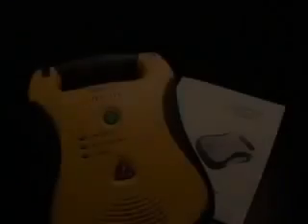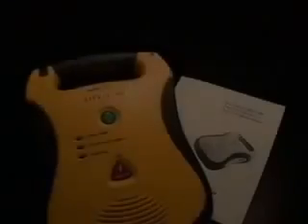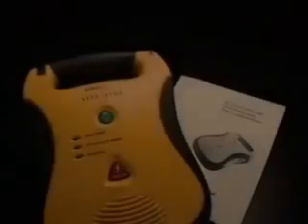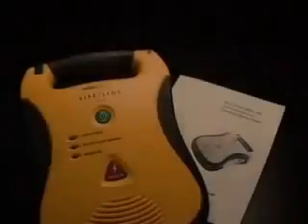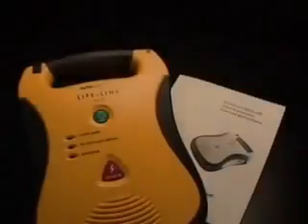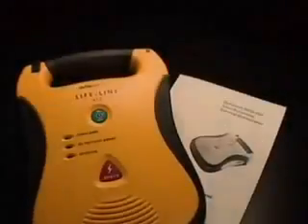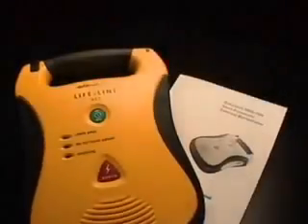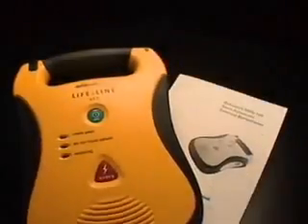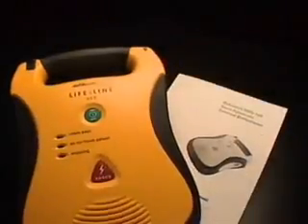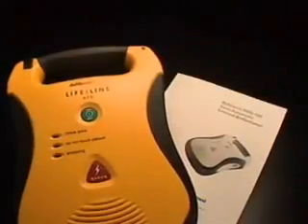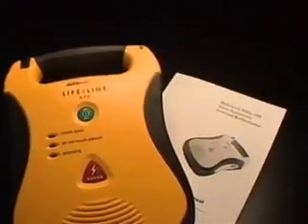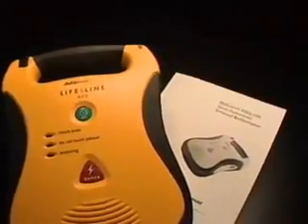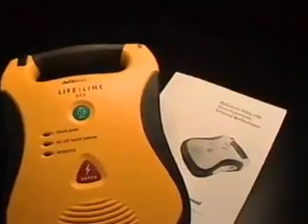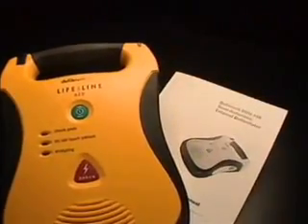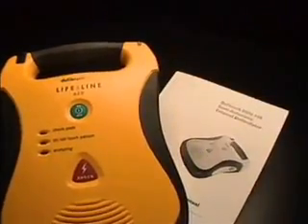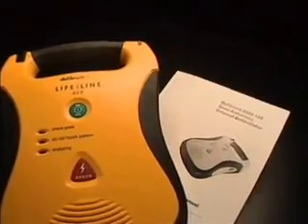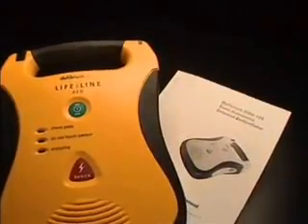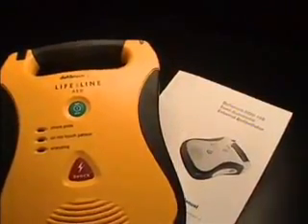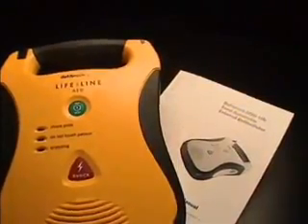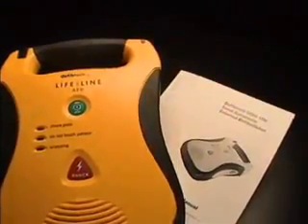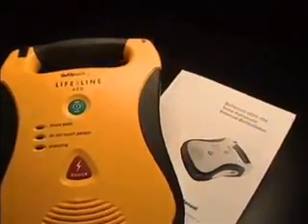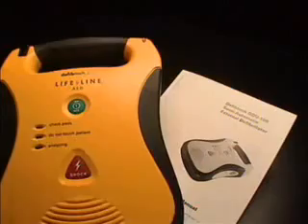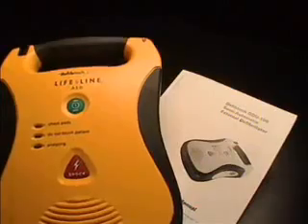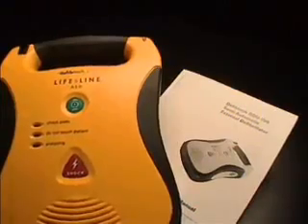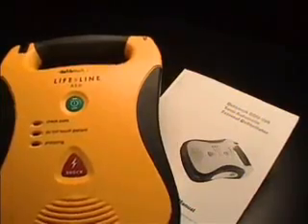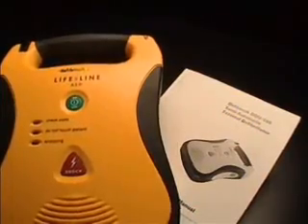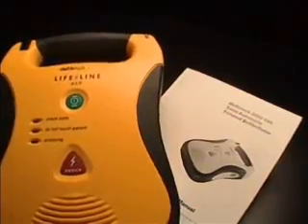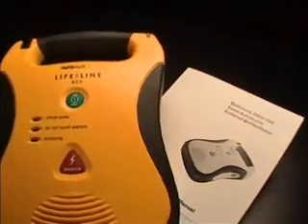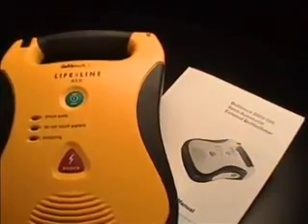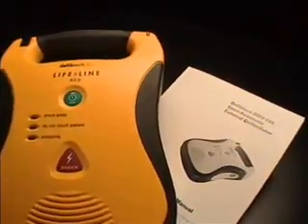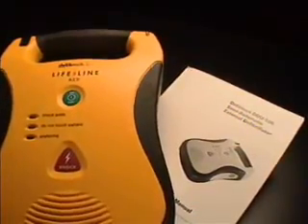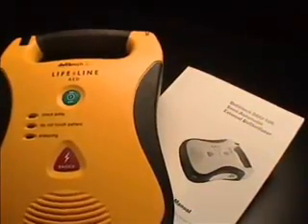For a complete discussion about the Lifeline AED, its voice prompts, and other related information, please carefully review the user's manual.